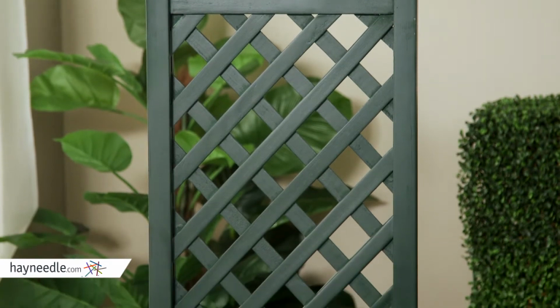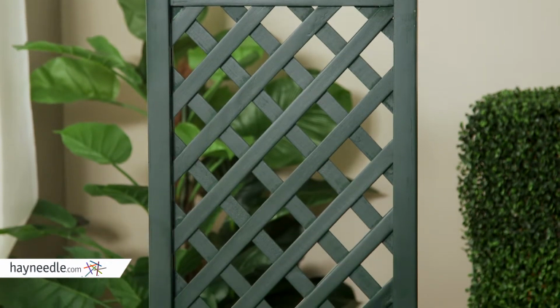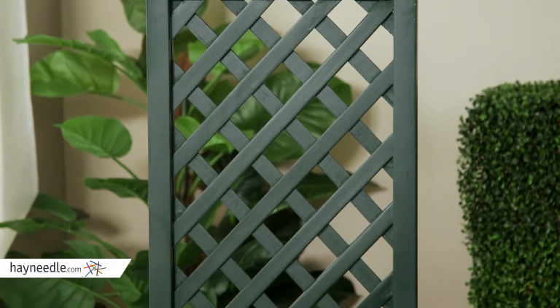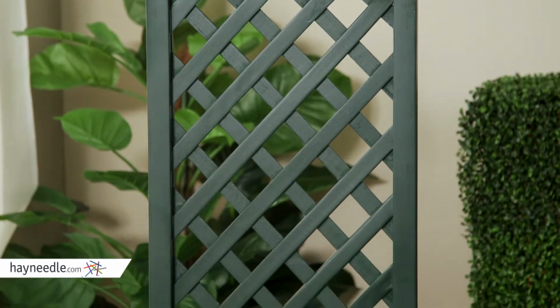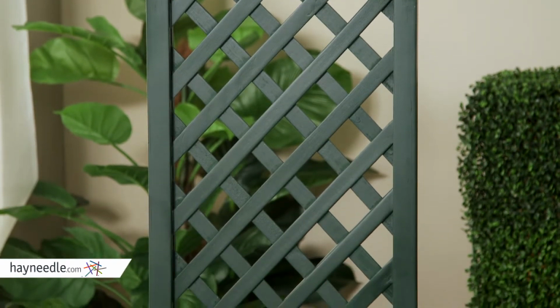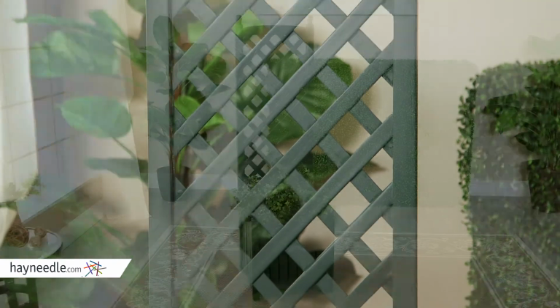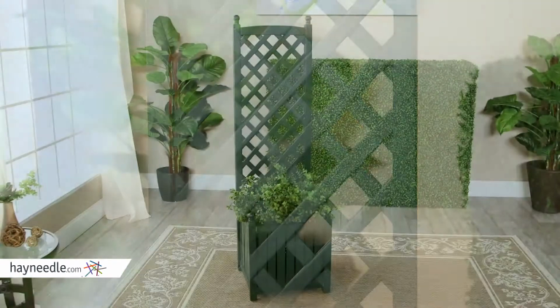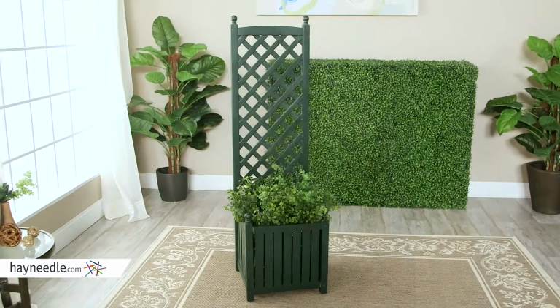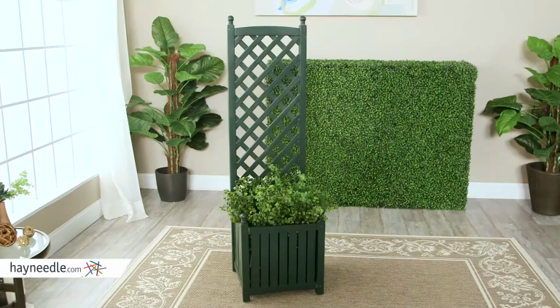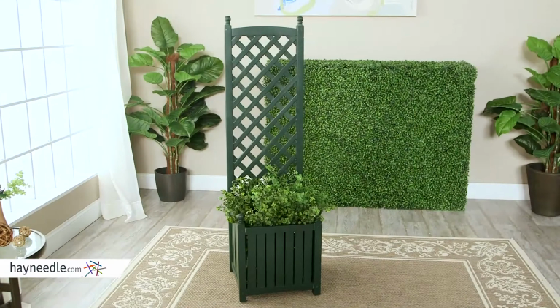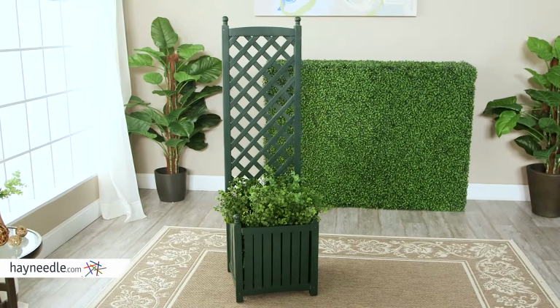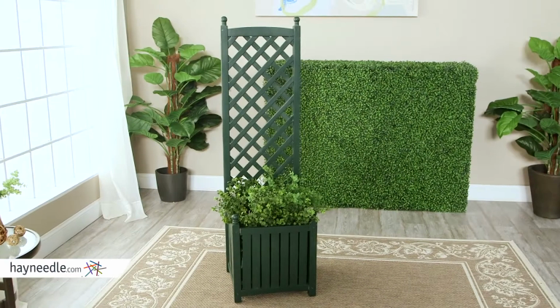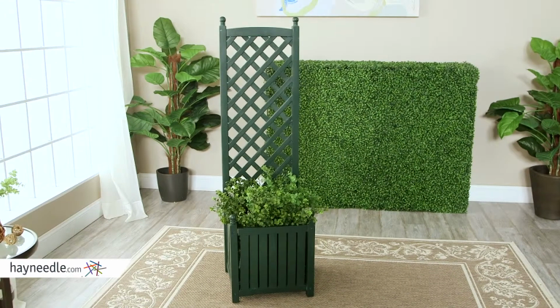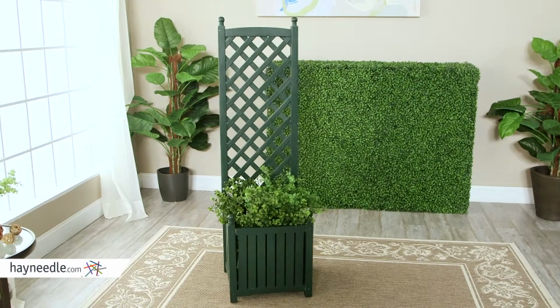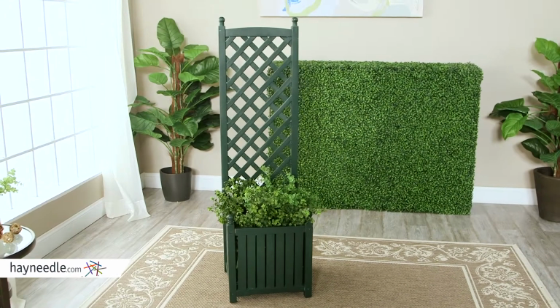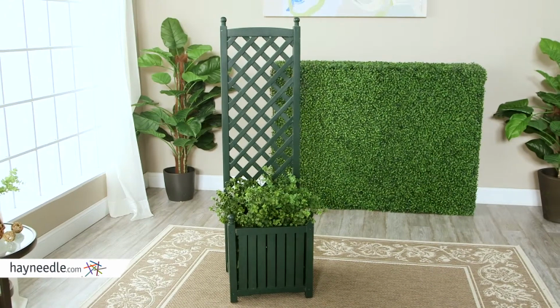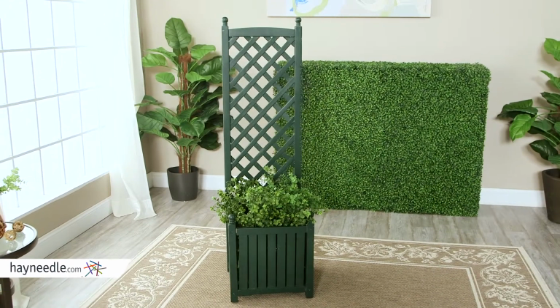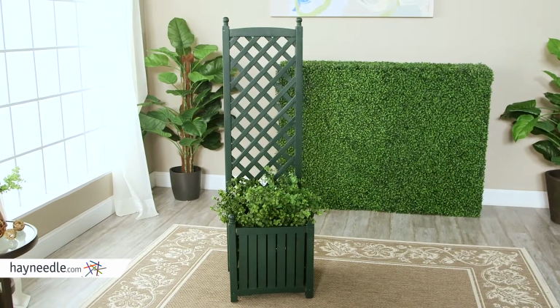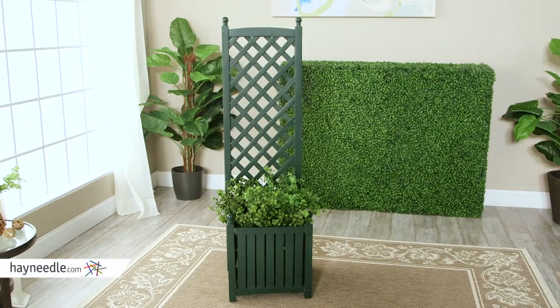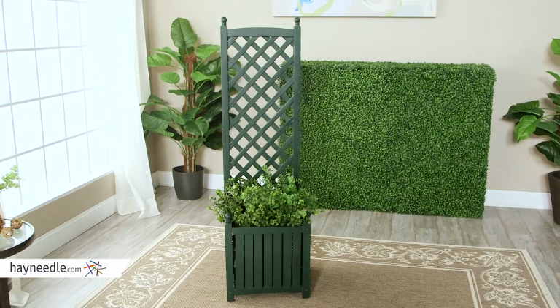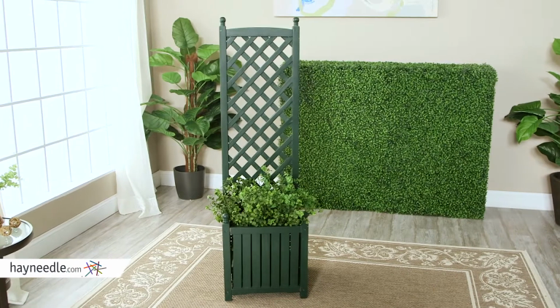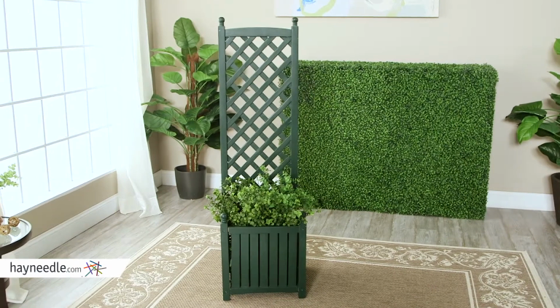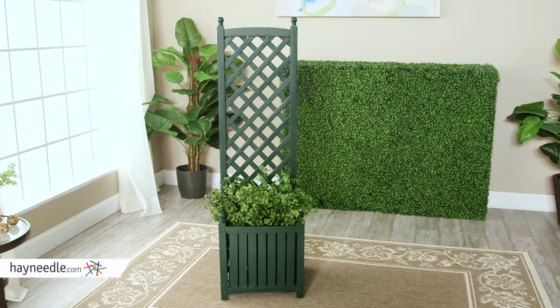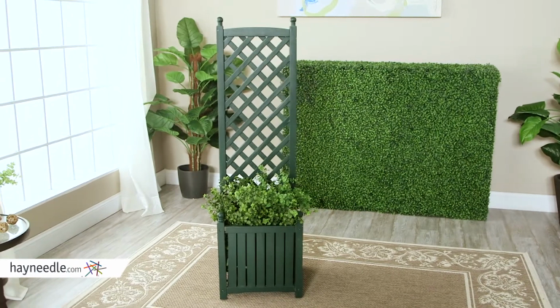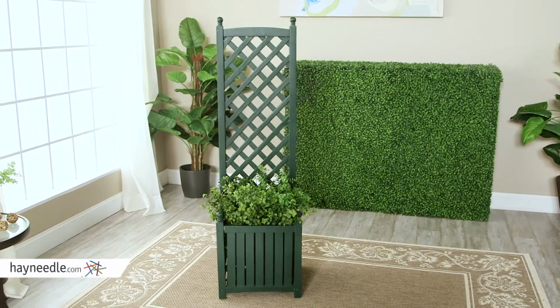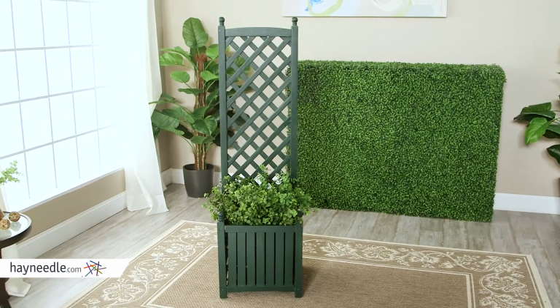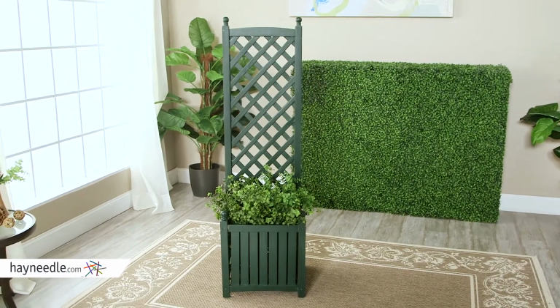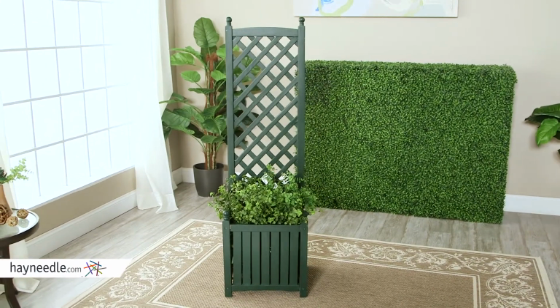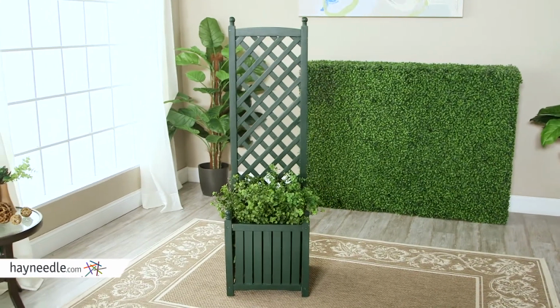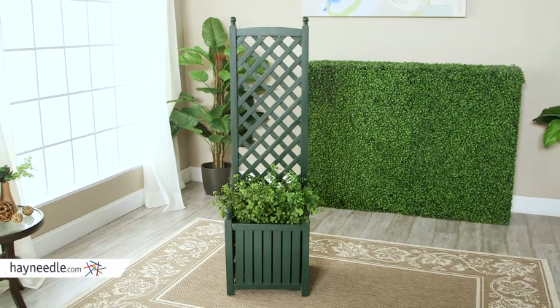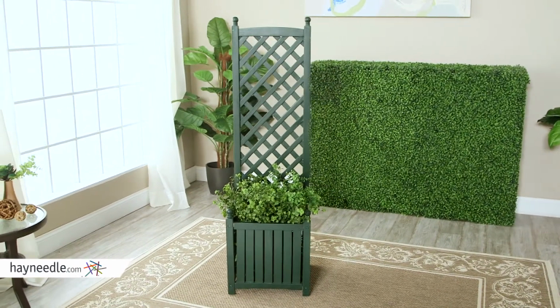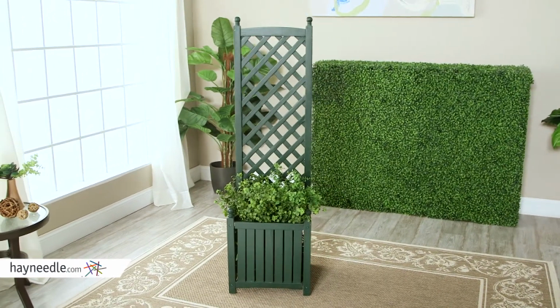Its diamond design shape is perfect for climbing vines and flowers. It also comes in handy for covering unsightly parts of your house or yard.